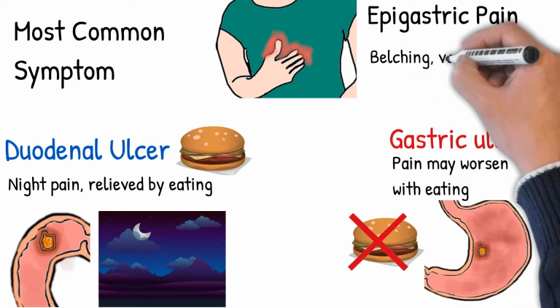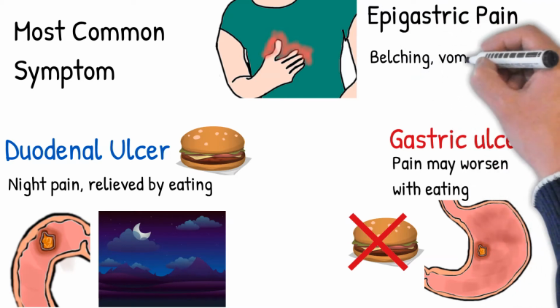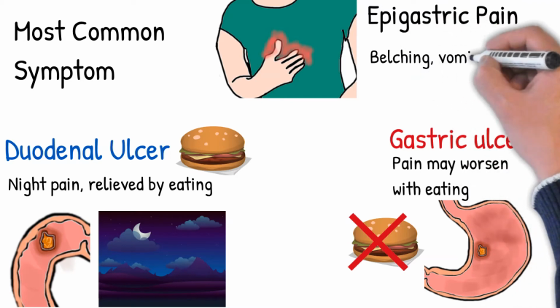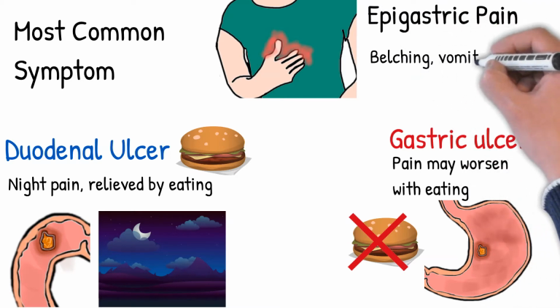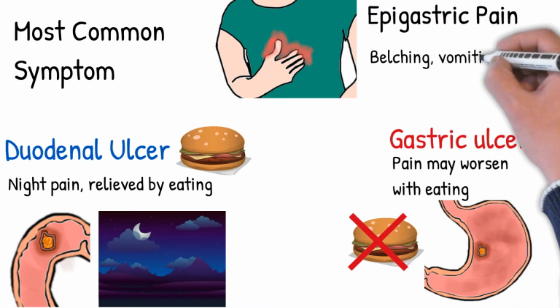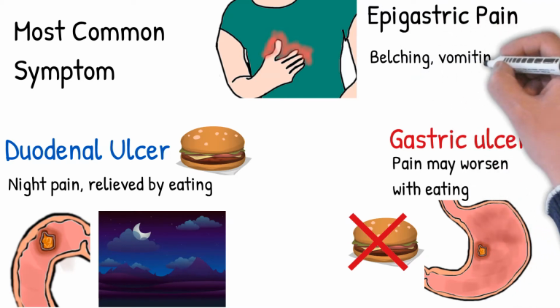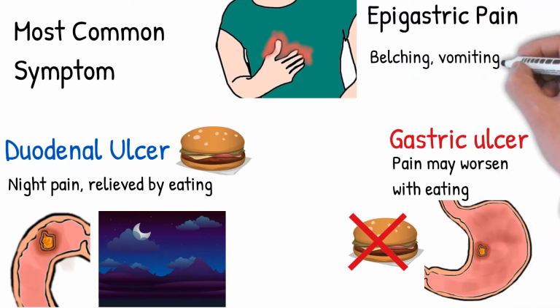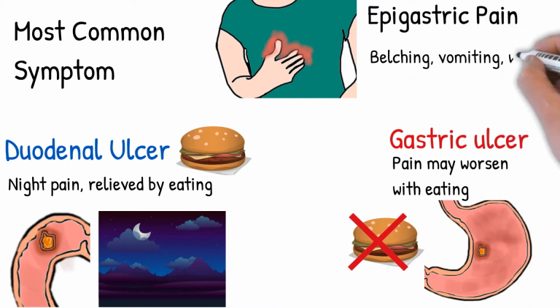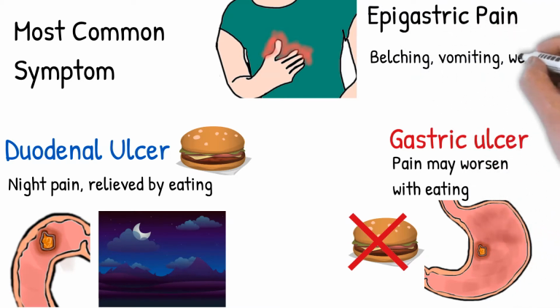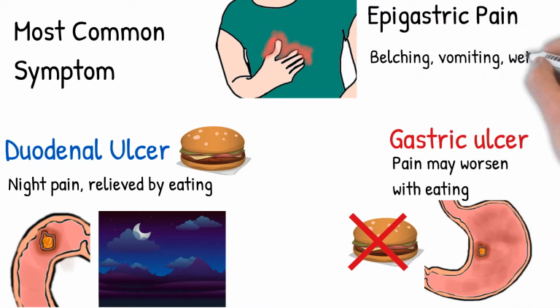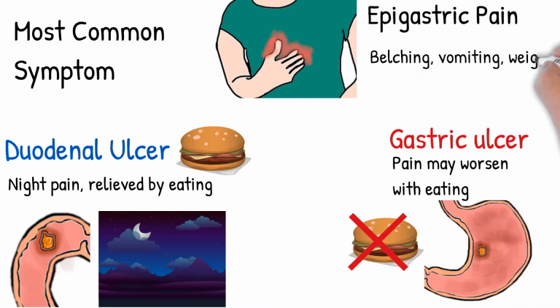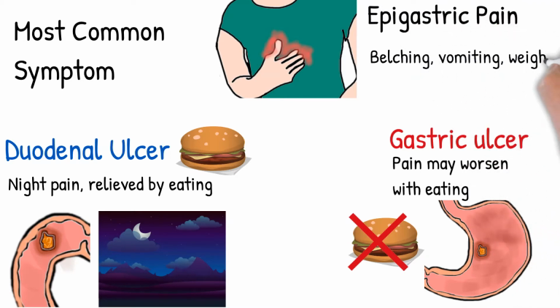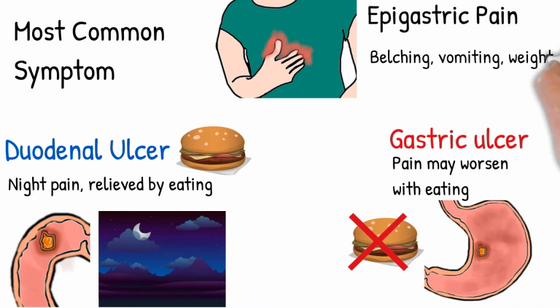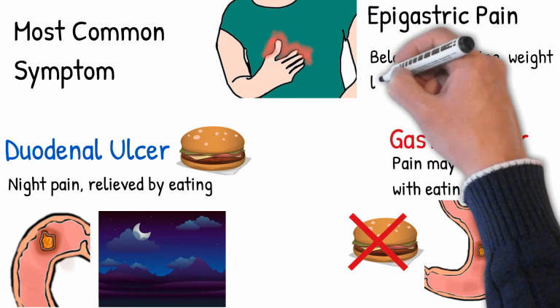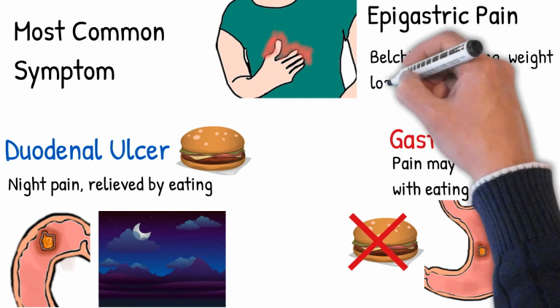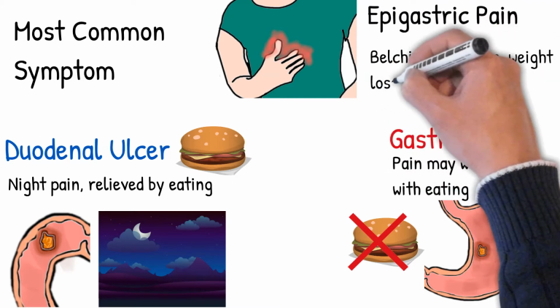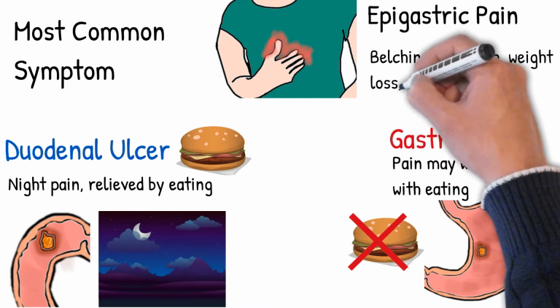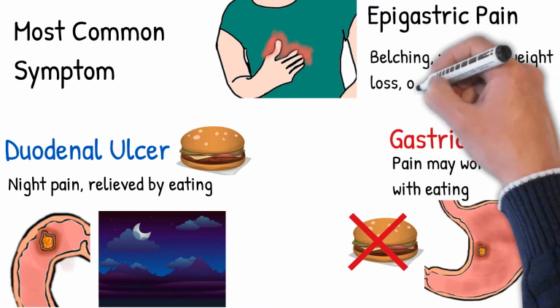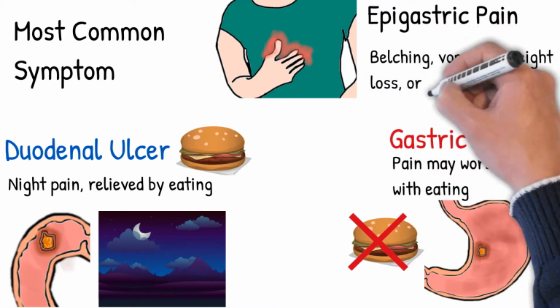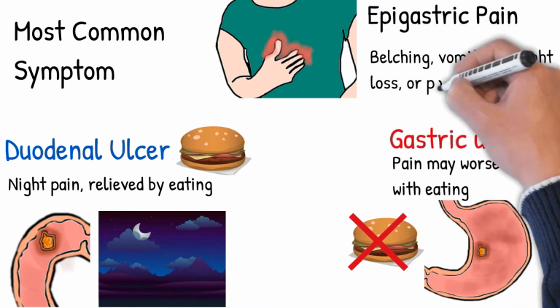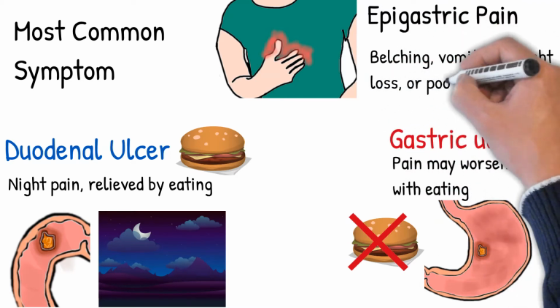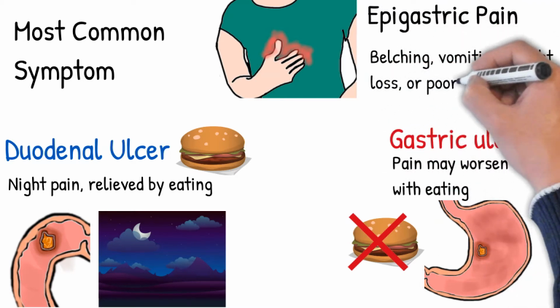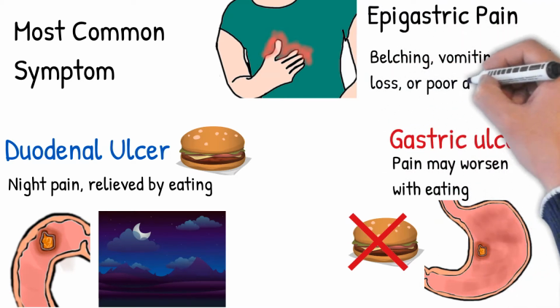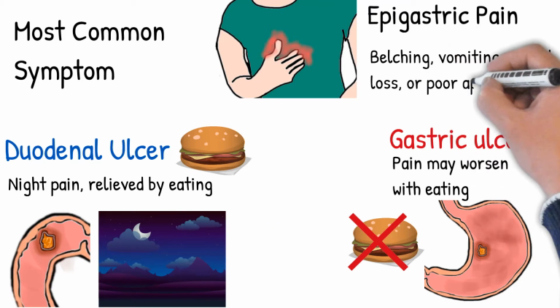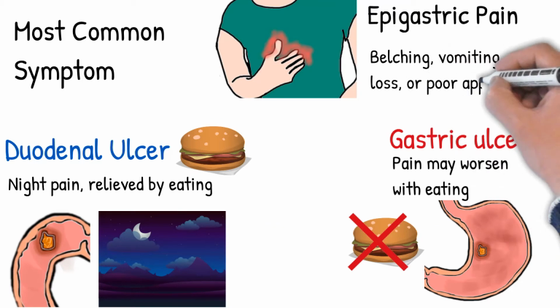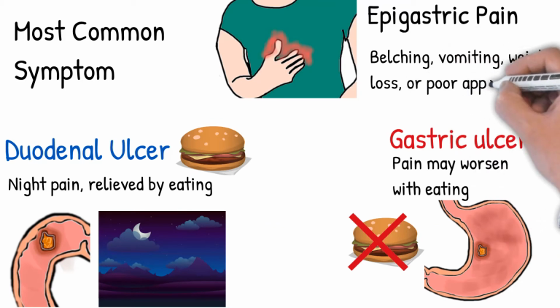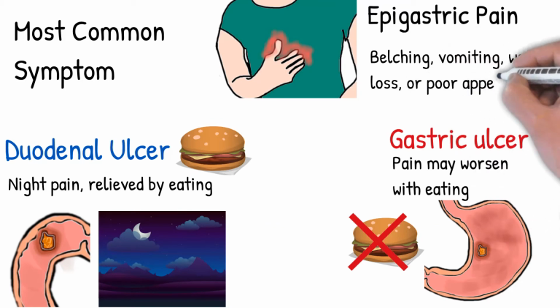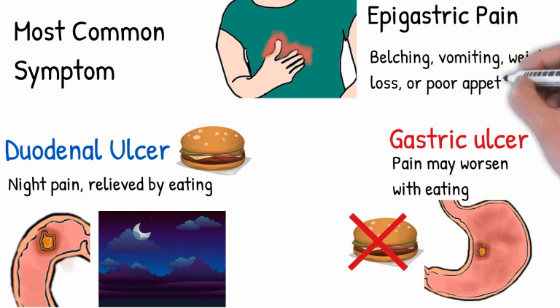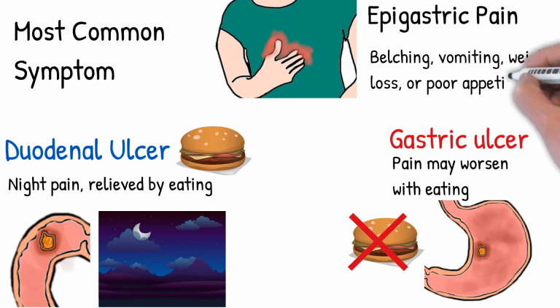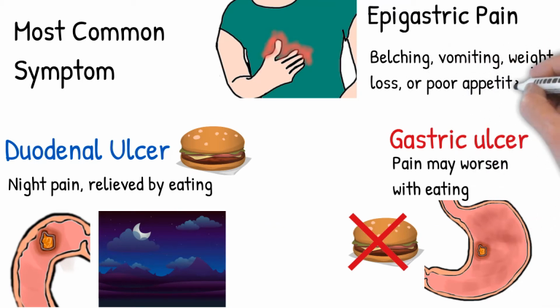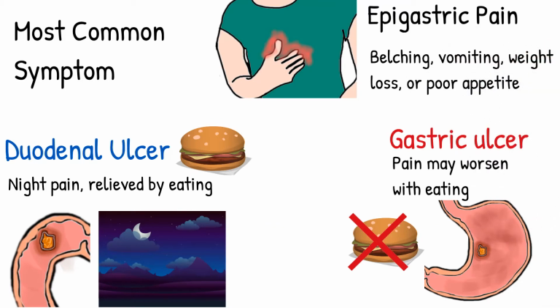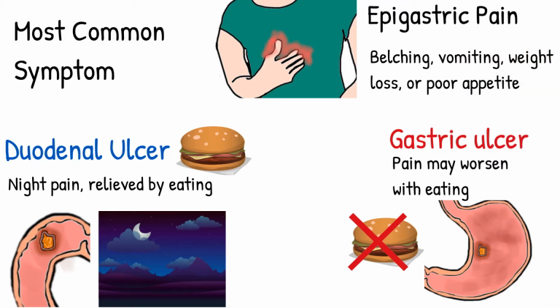Additional symptoms include belching, vomiting, weight loss, or poor appetite. Some people have no symptoms, especially older people.